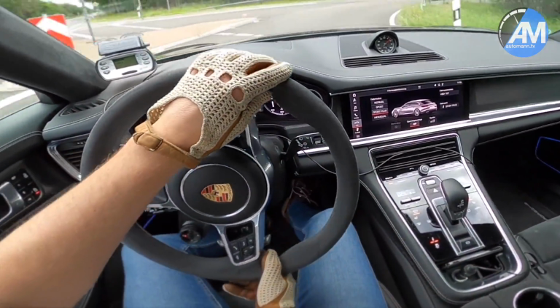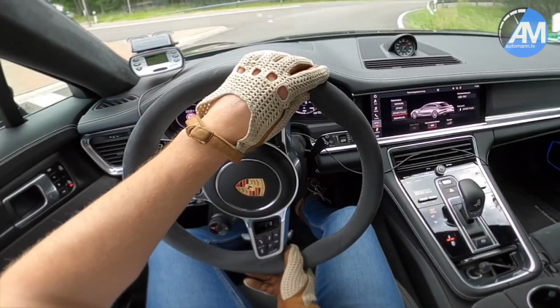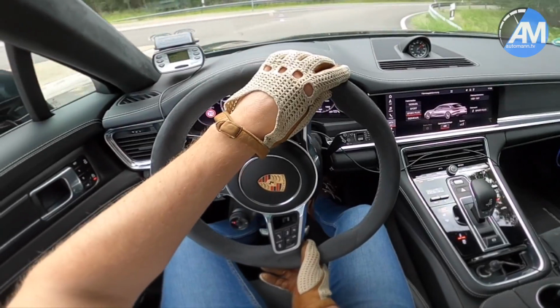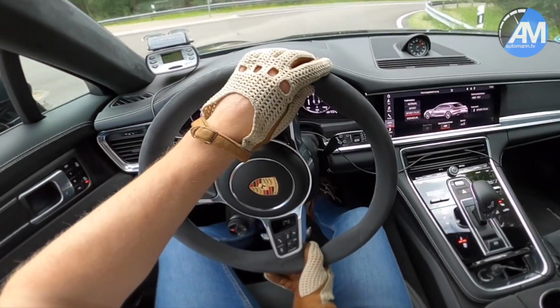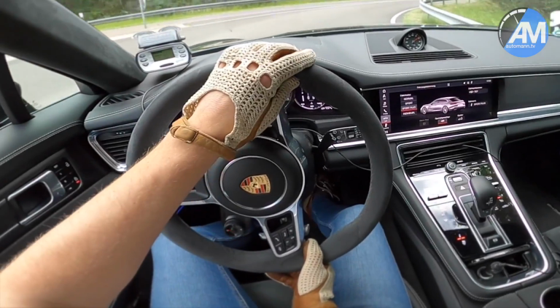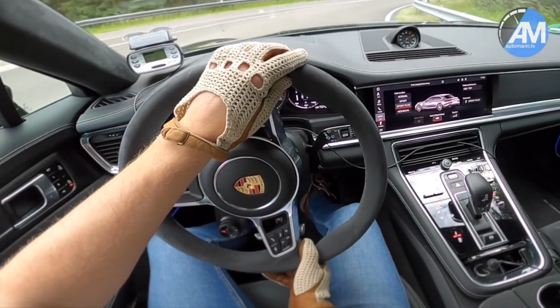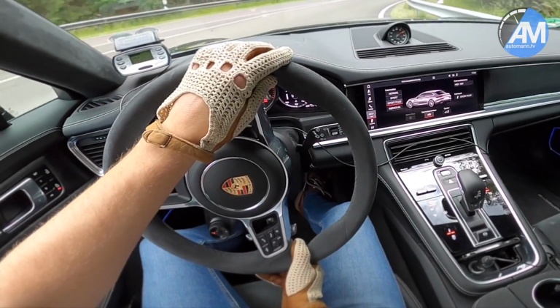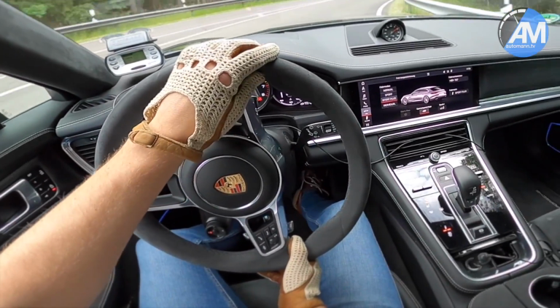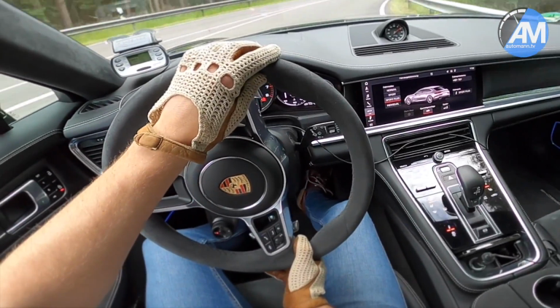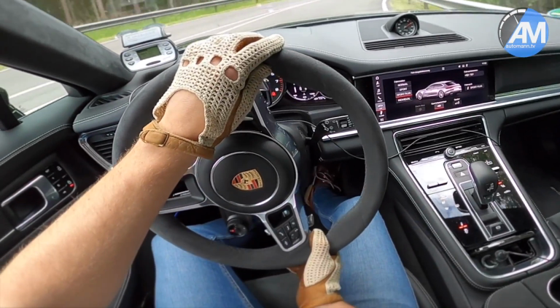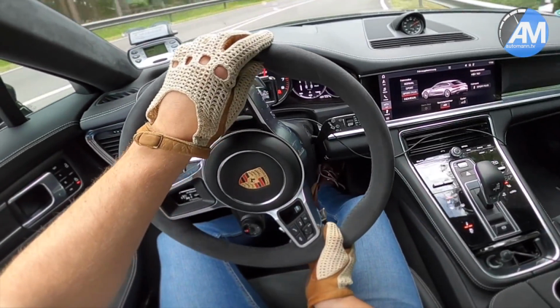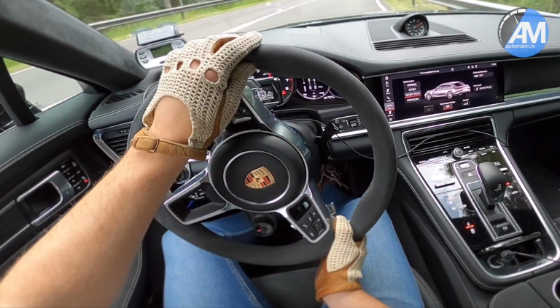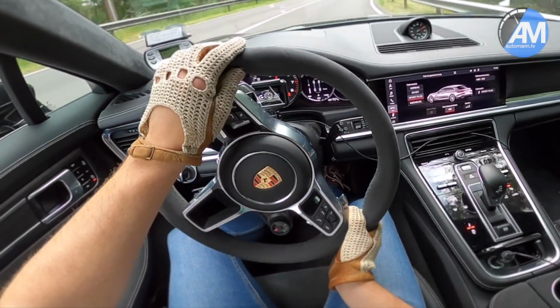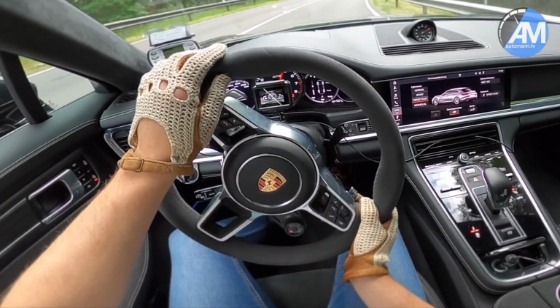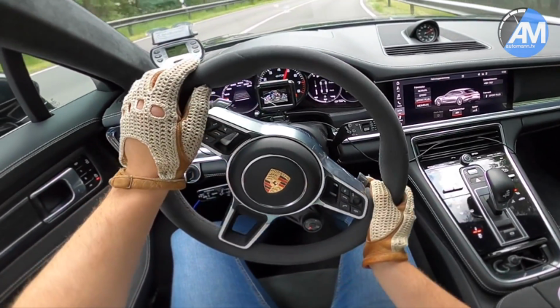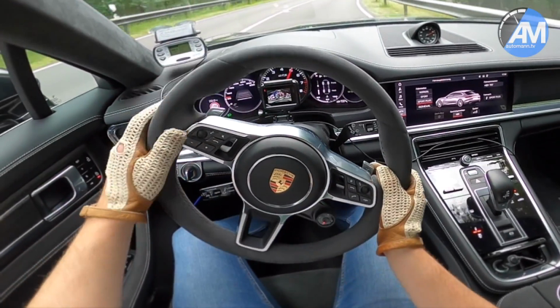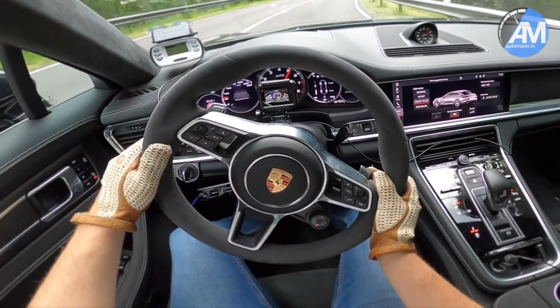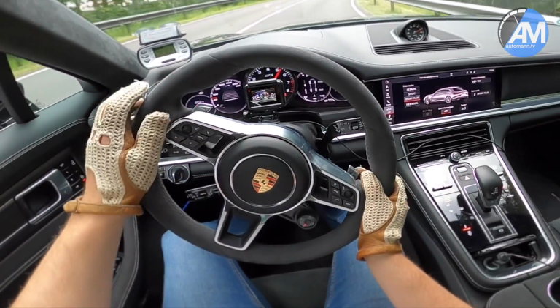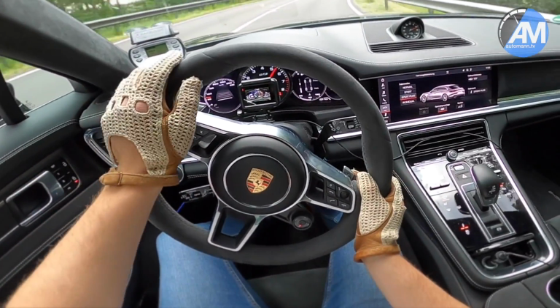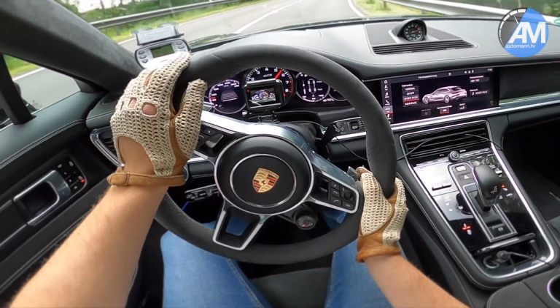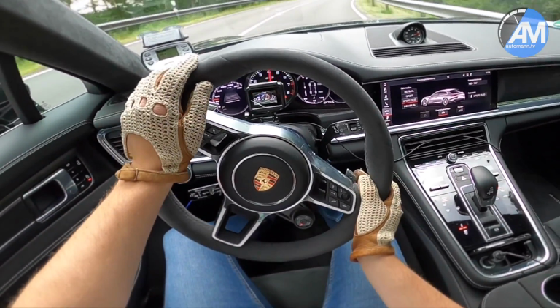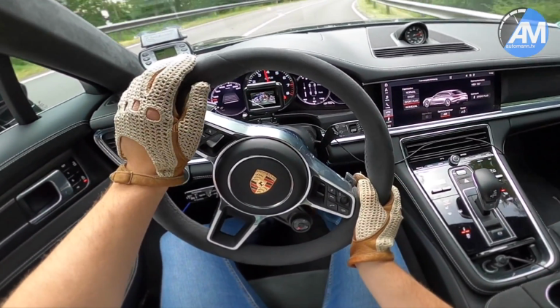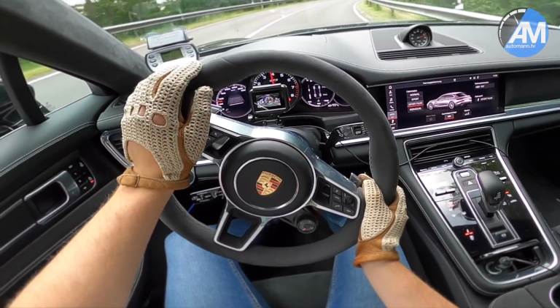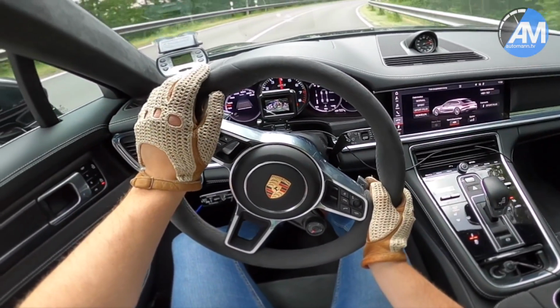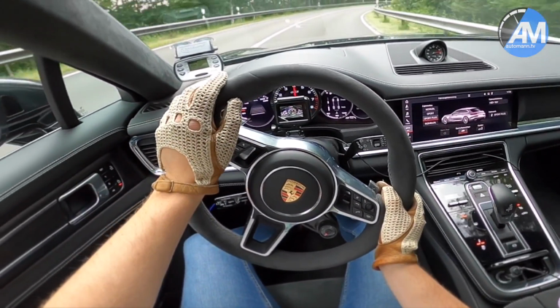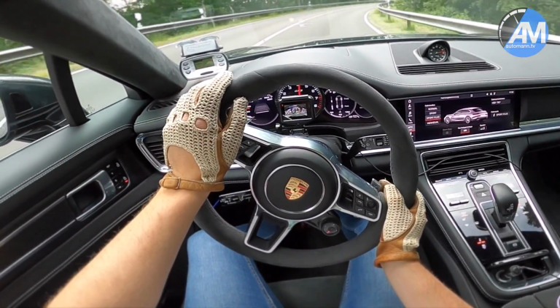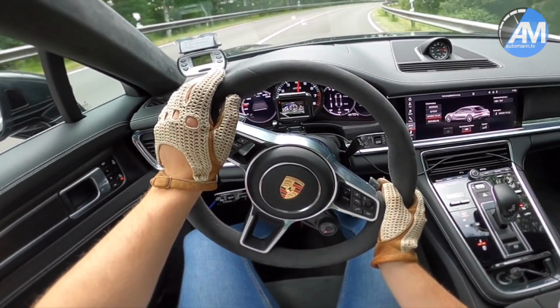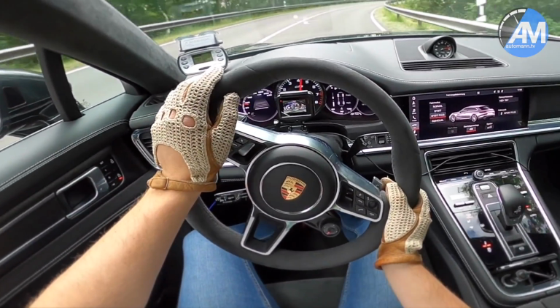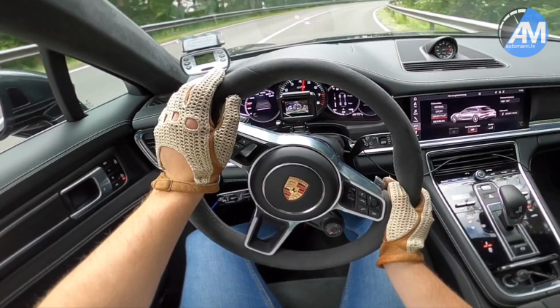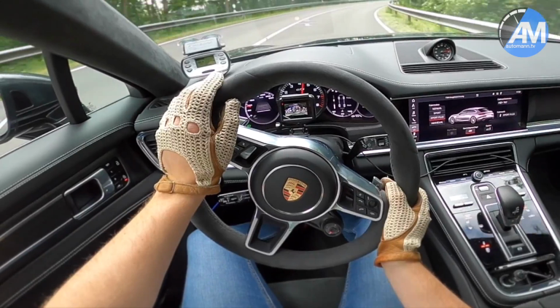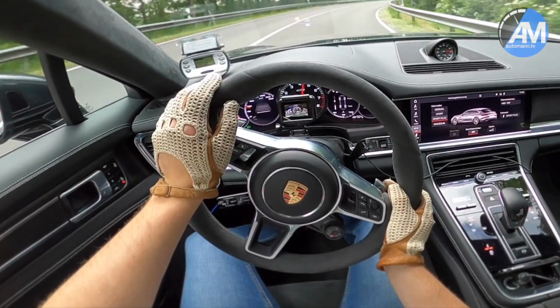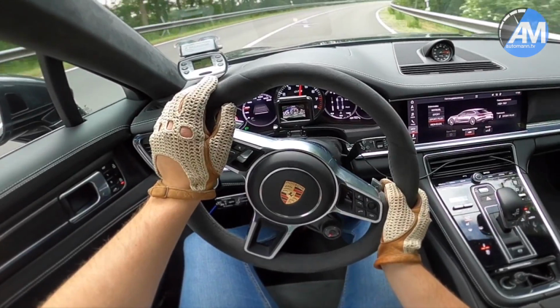Nice pops and burbles from the back, and we will now test how fast the car goes 100 to 200.